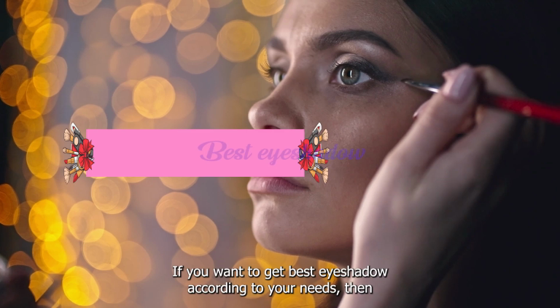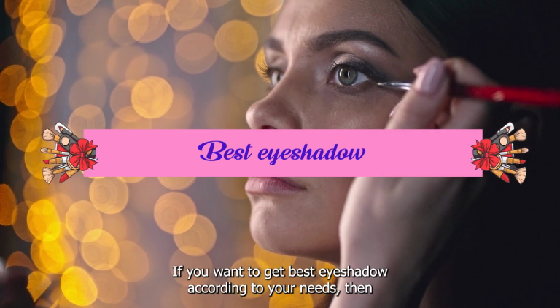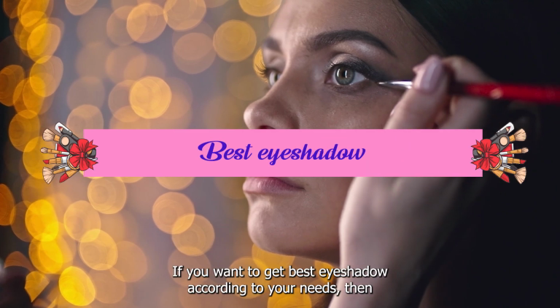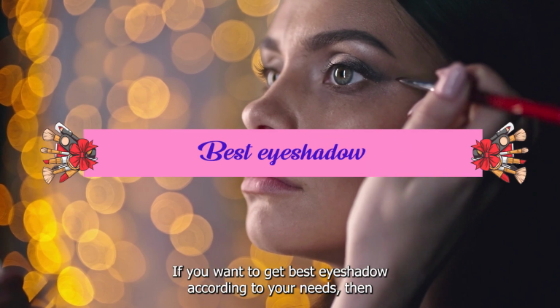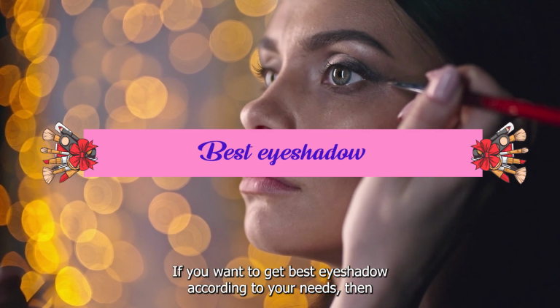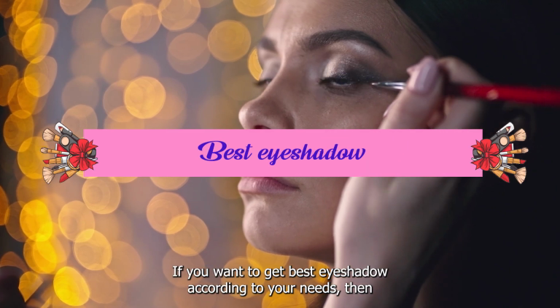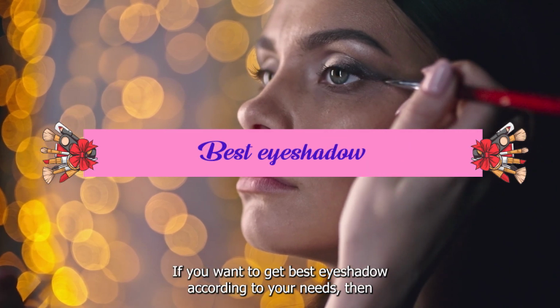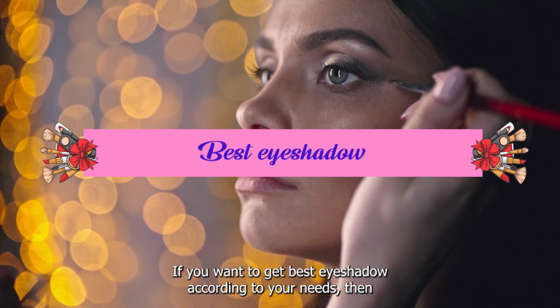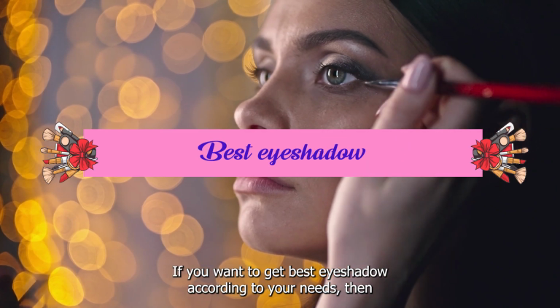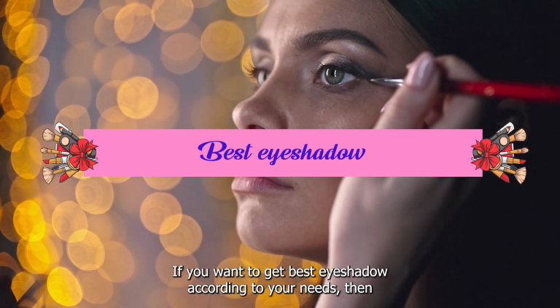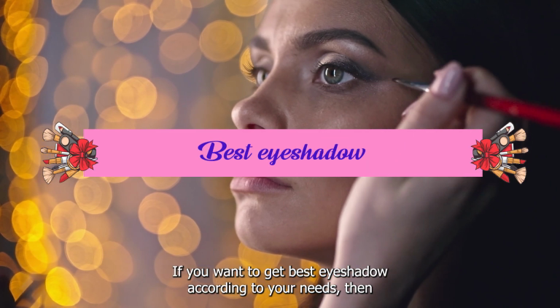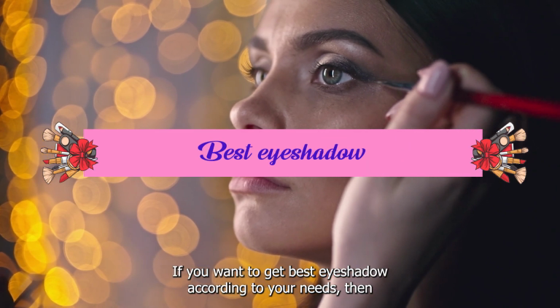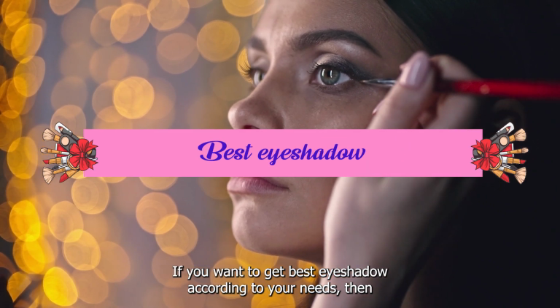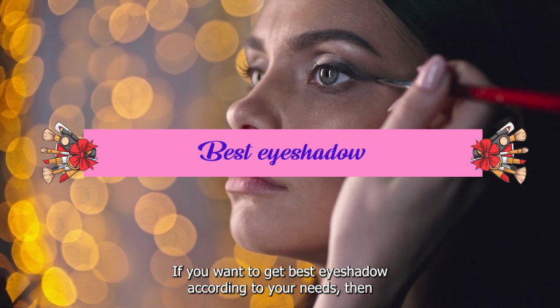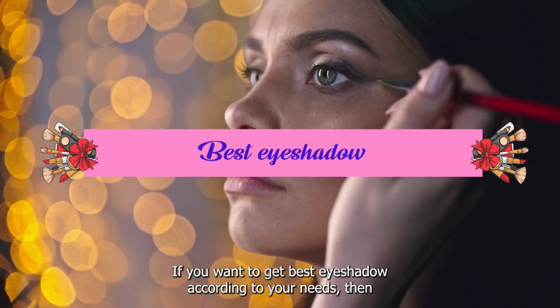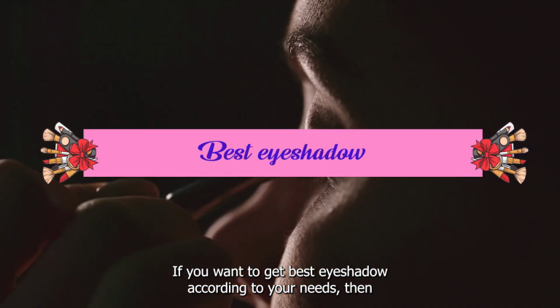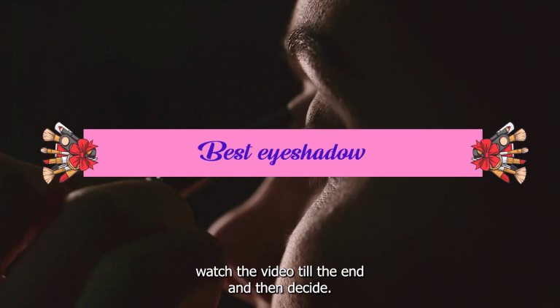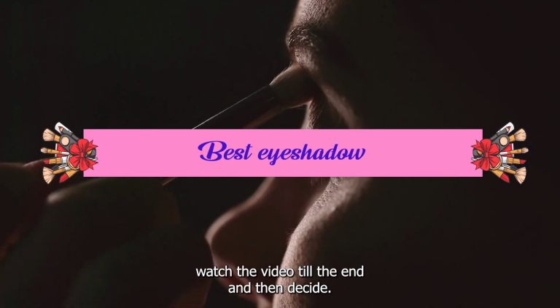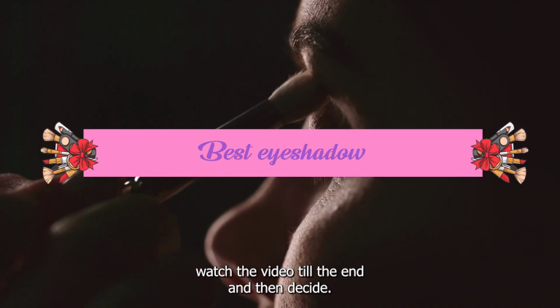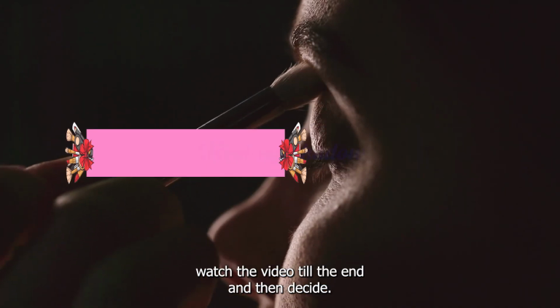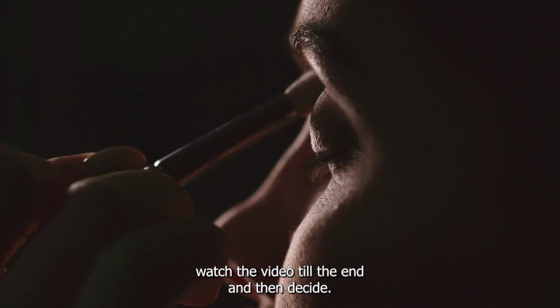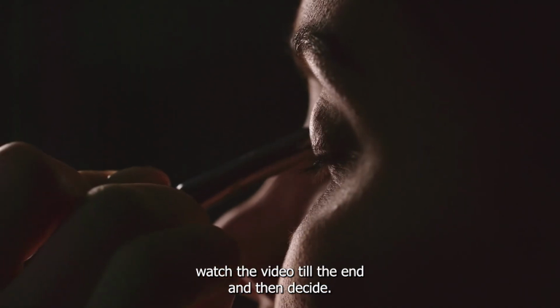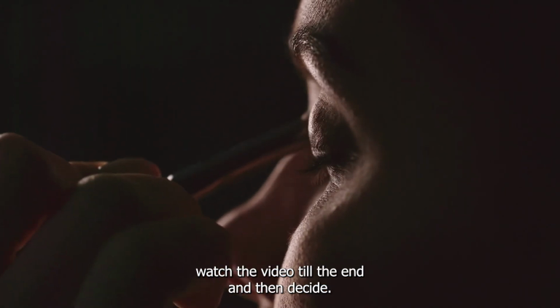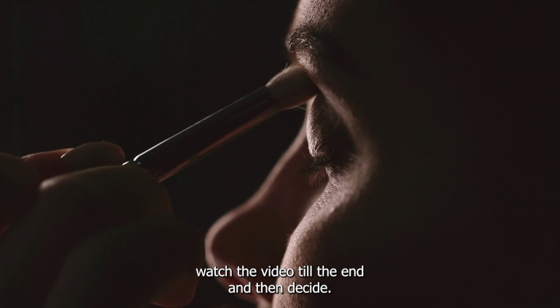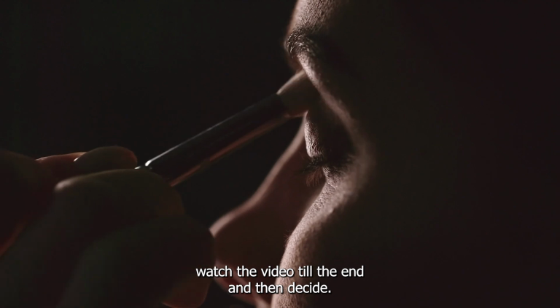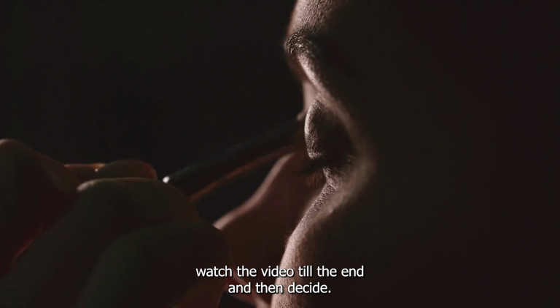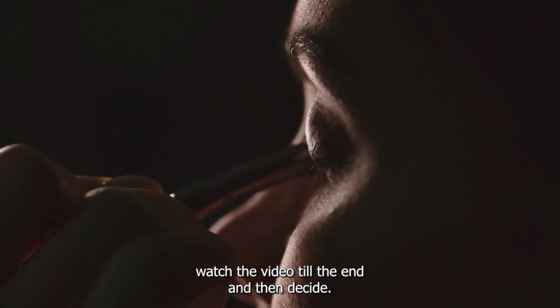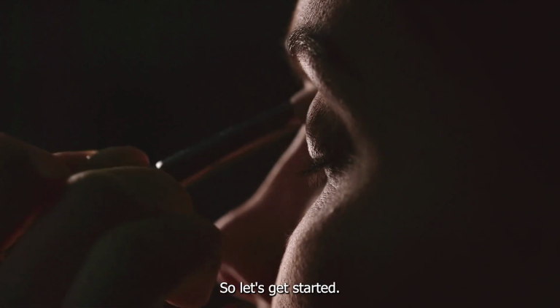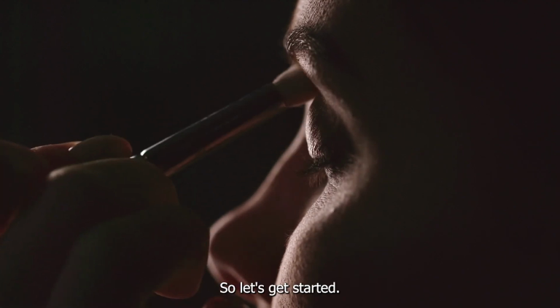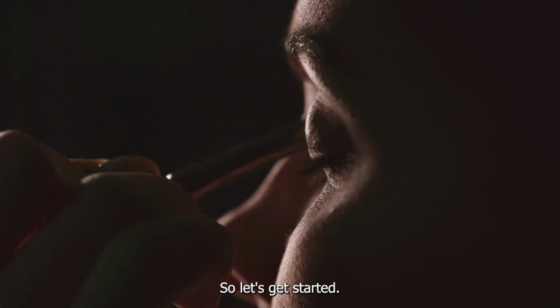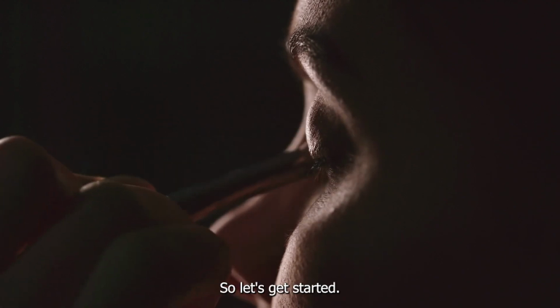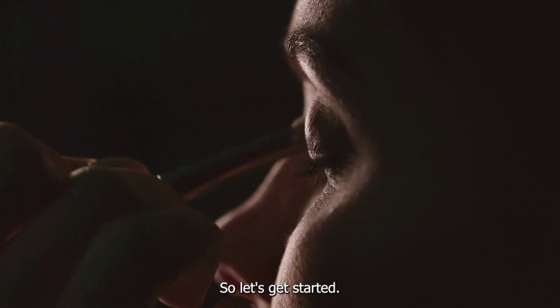If you want to get the best eyeshadow according to your needs, then watch the video till the end and then decide. So let's get started.